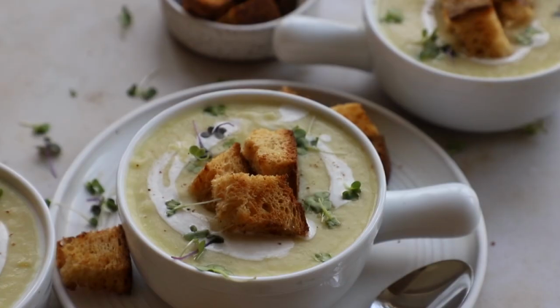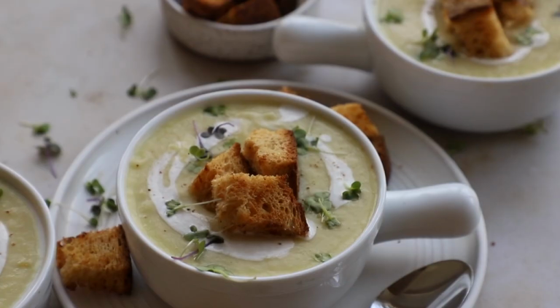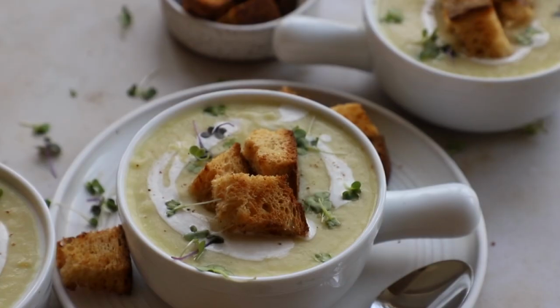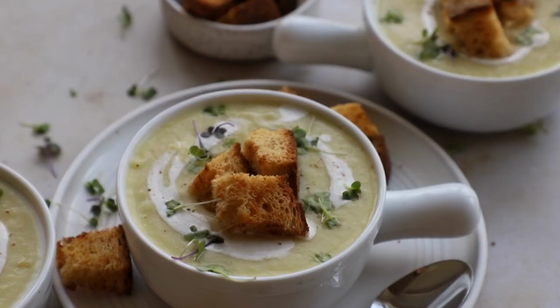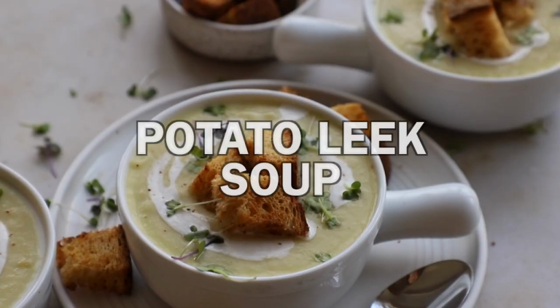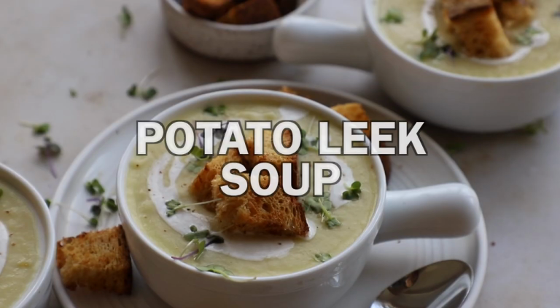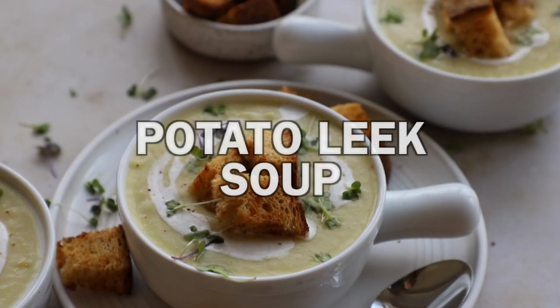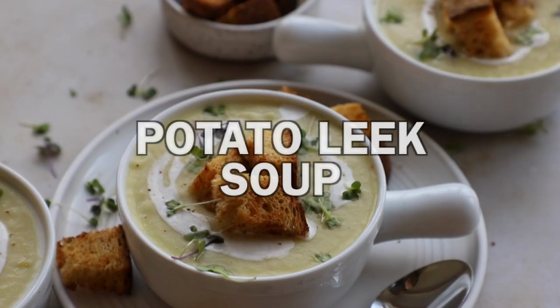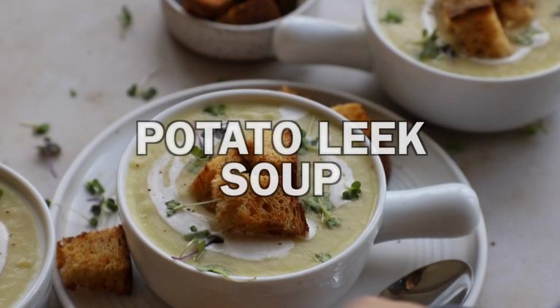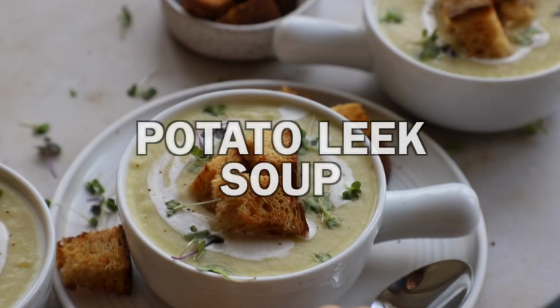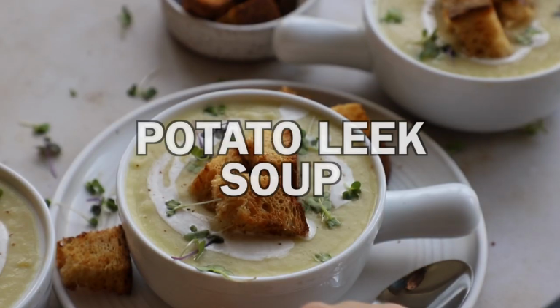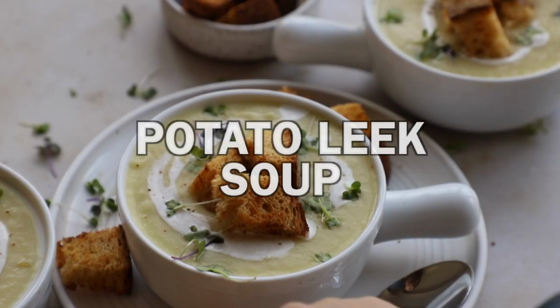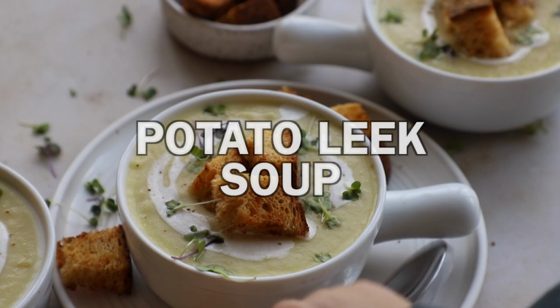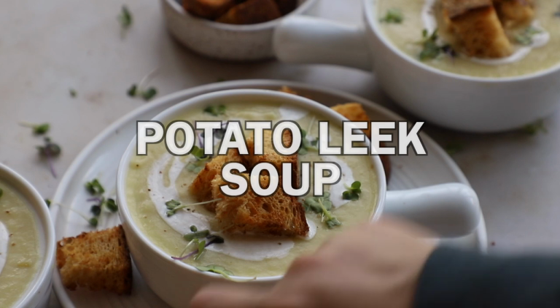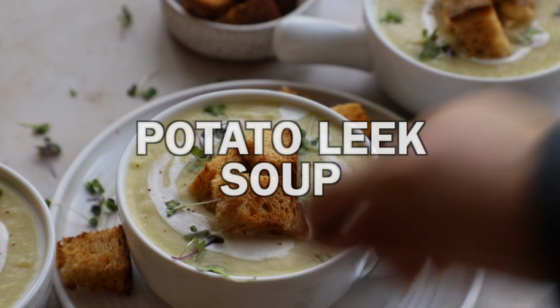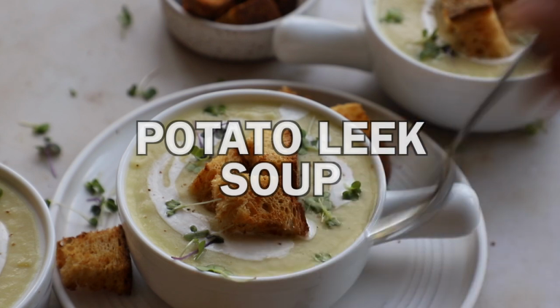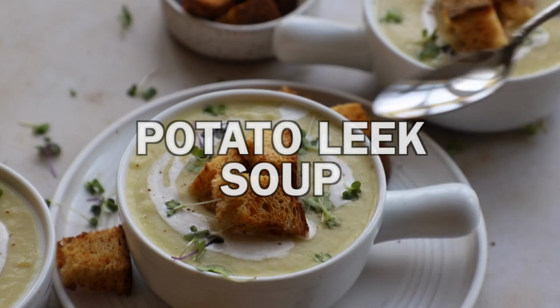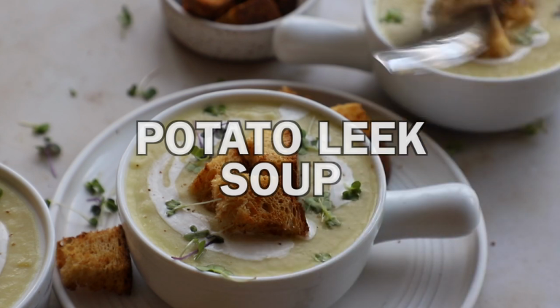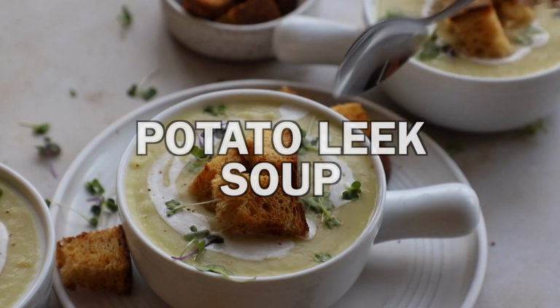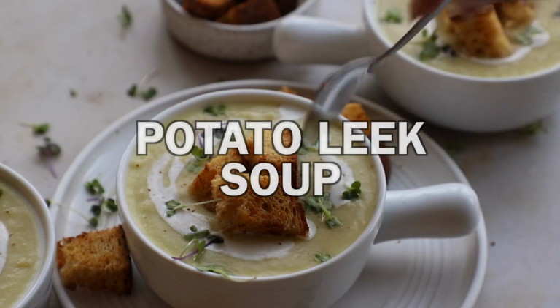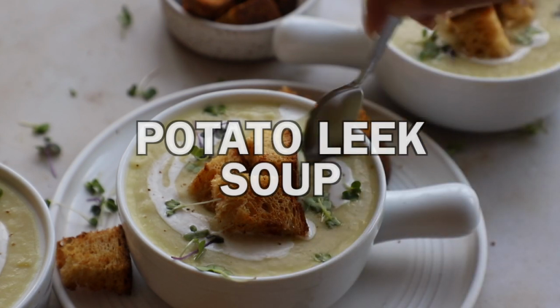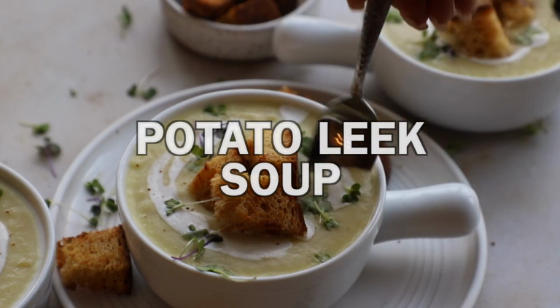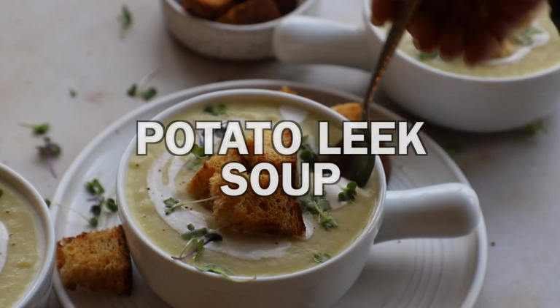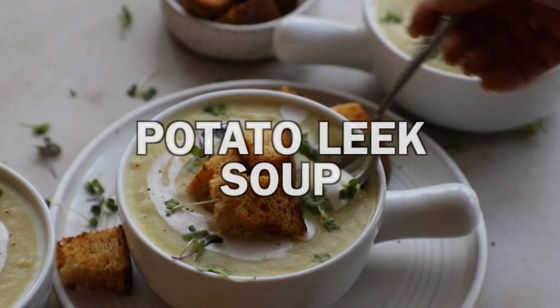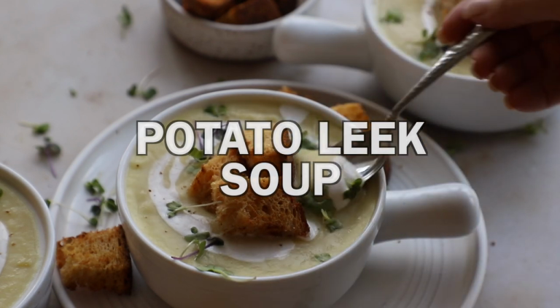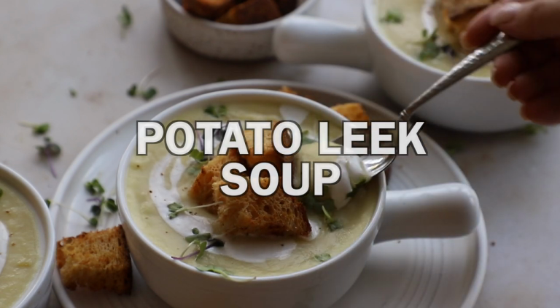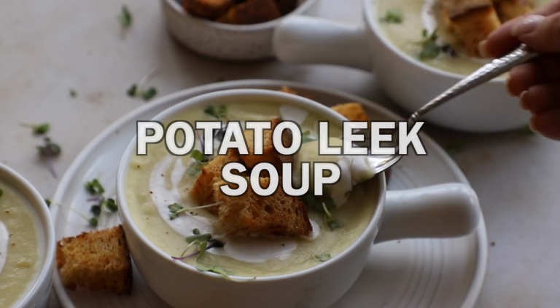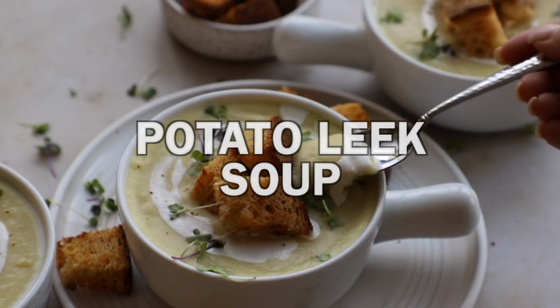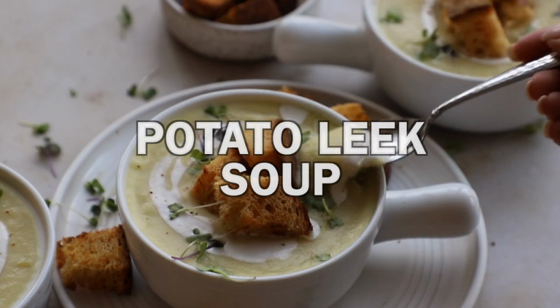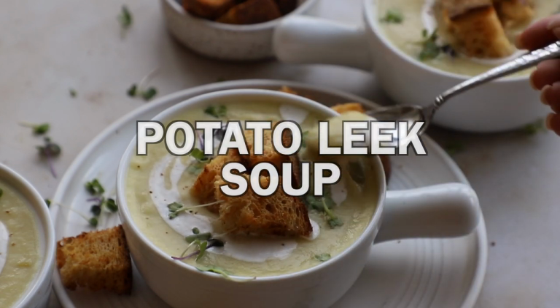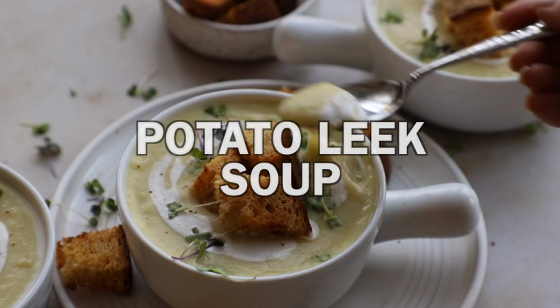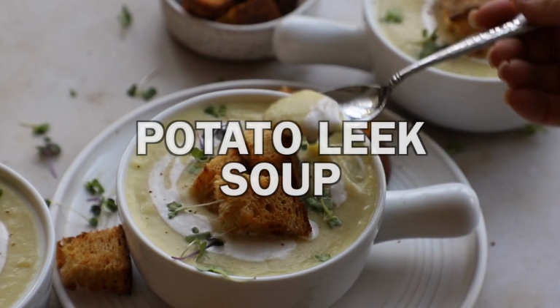We are starting off with potato leek soup because it is my absolute favorite. It is creamy, comforting, and so good.